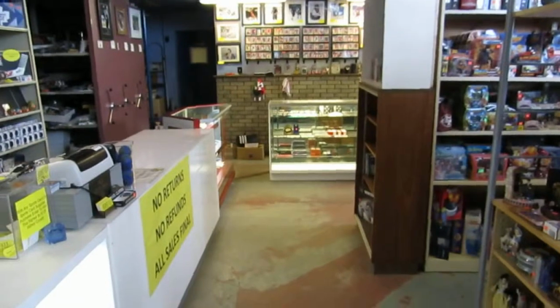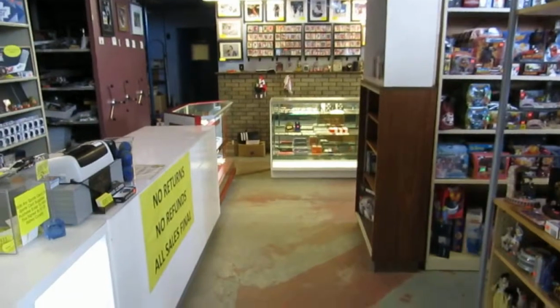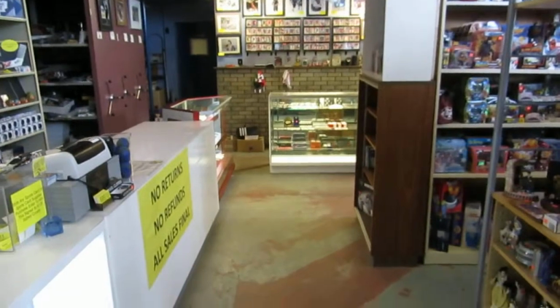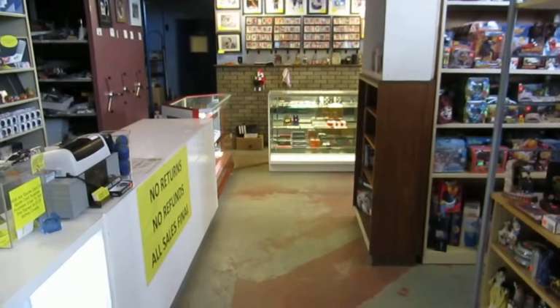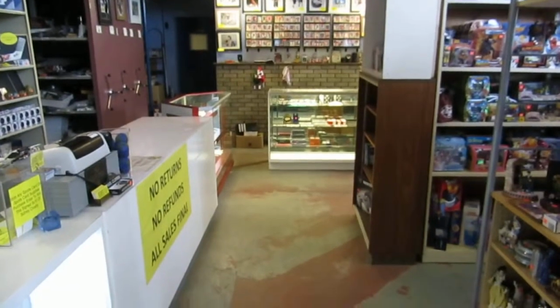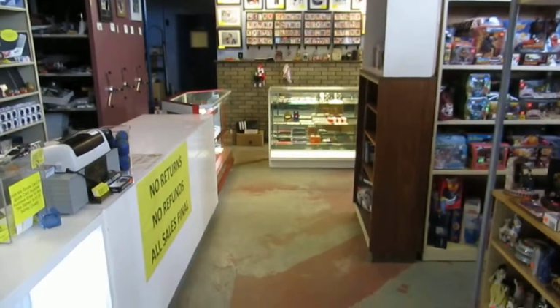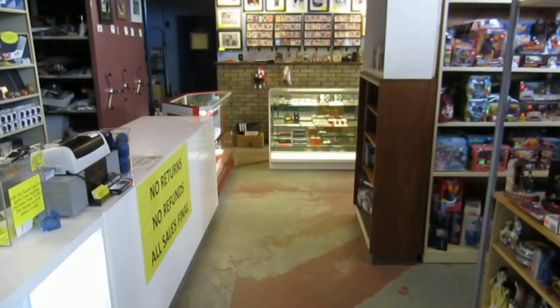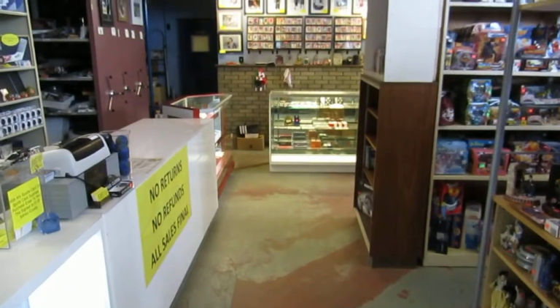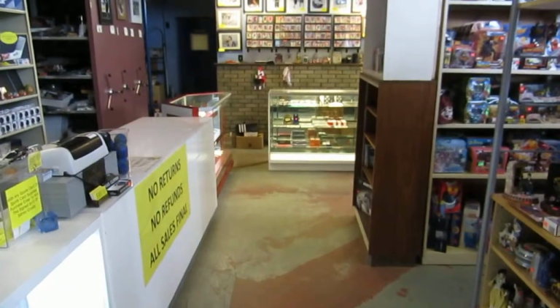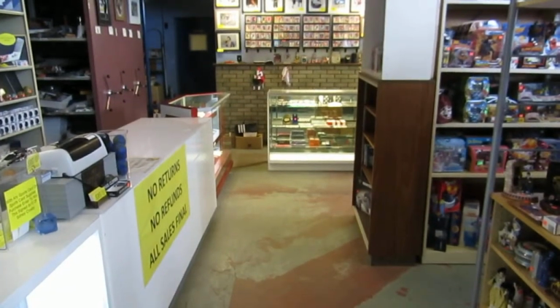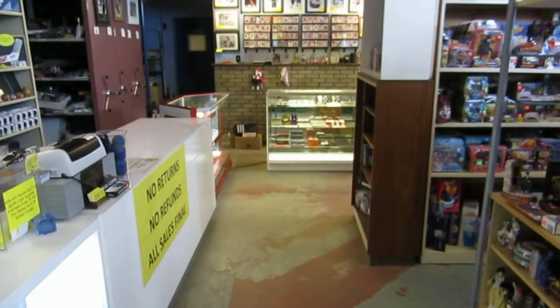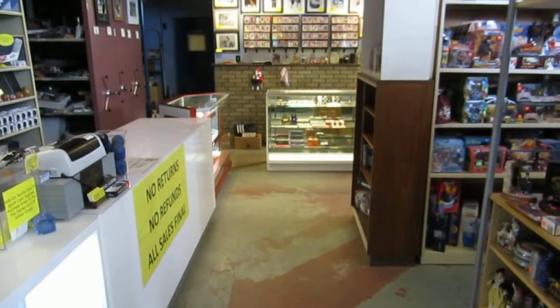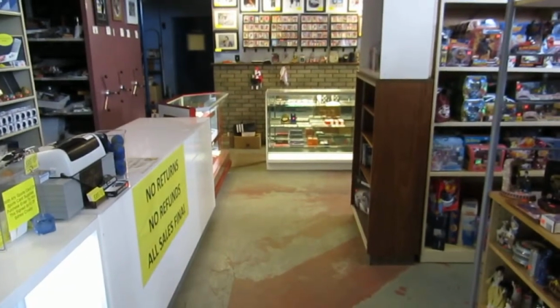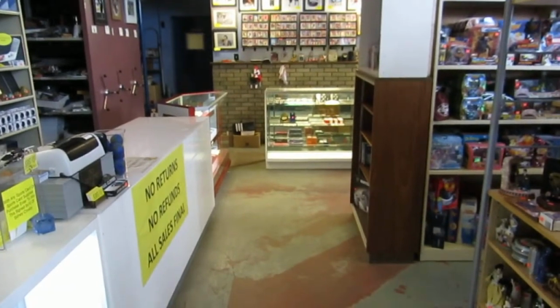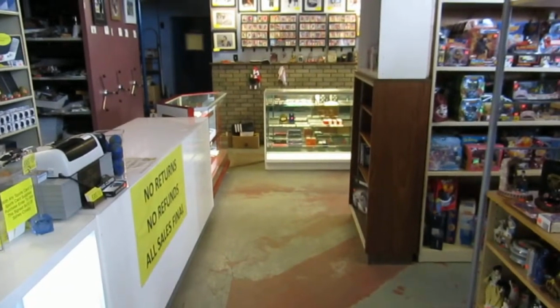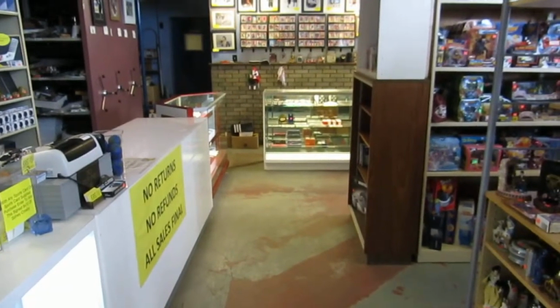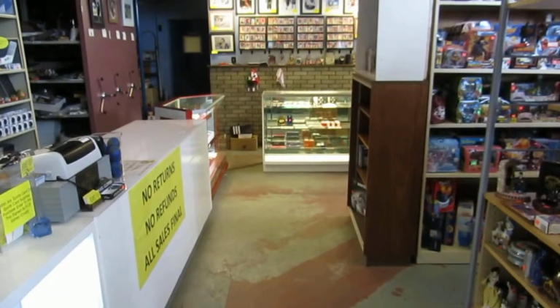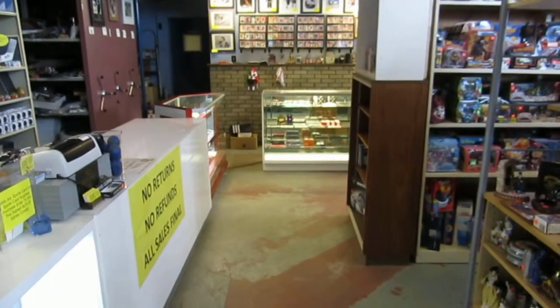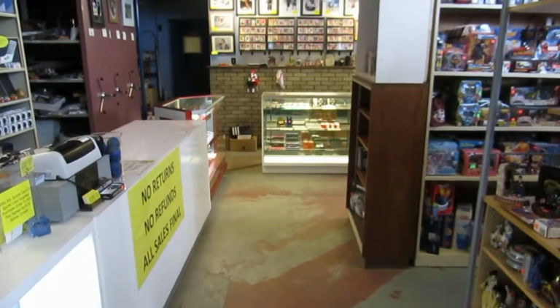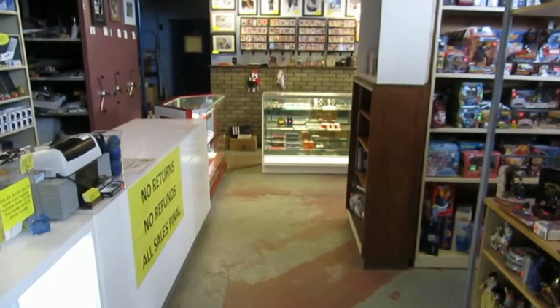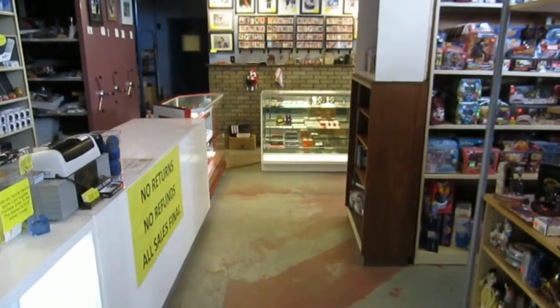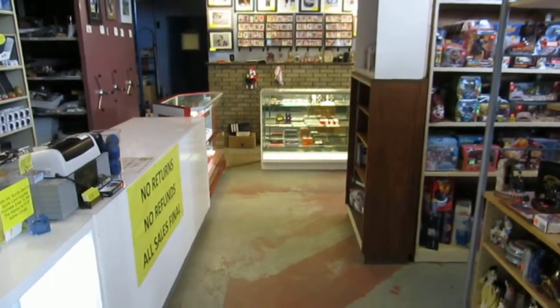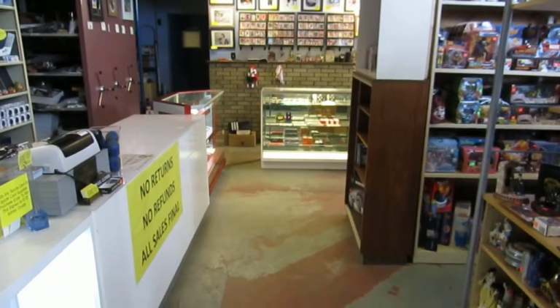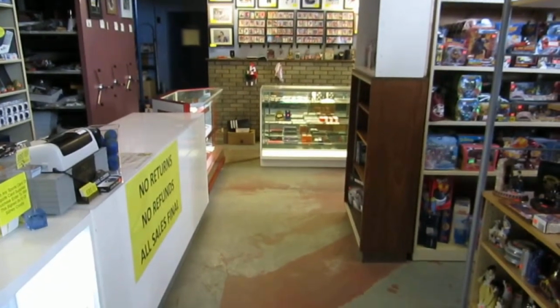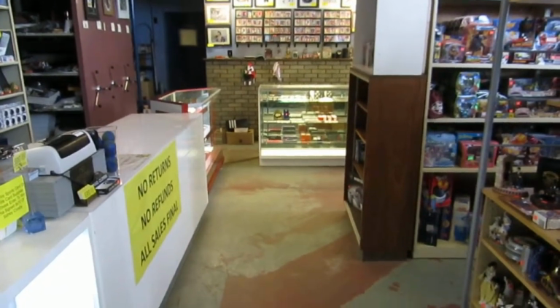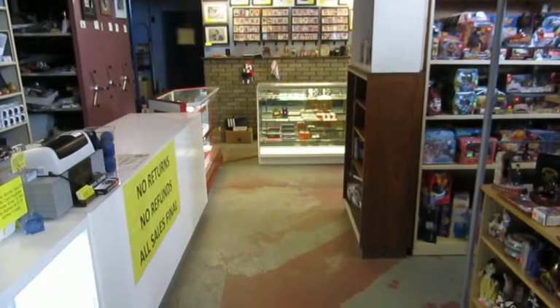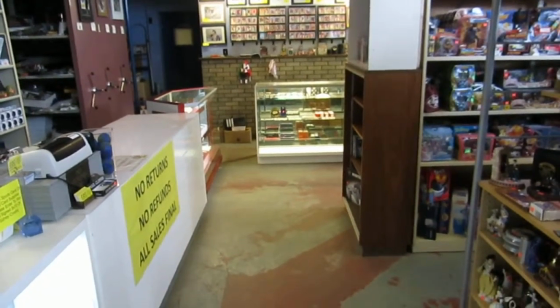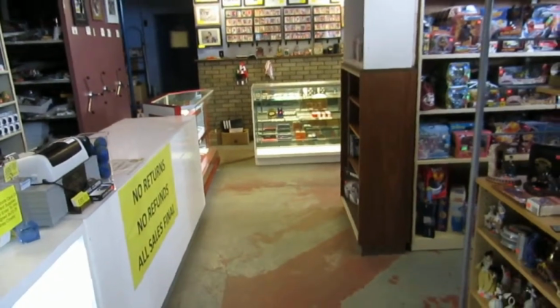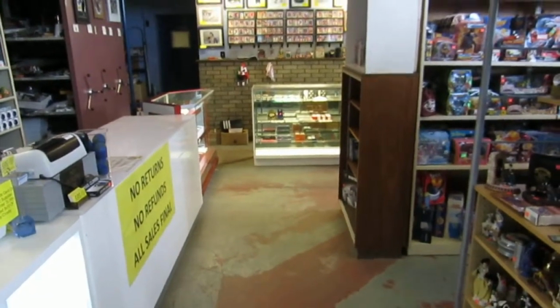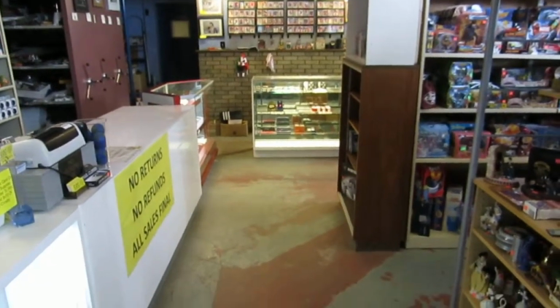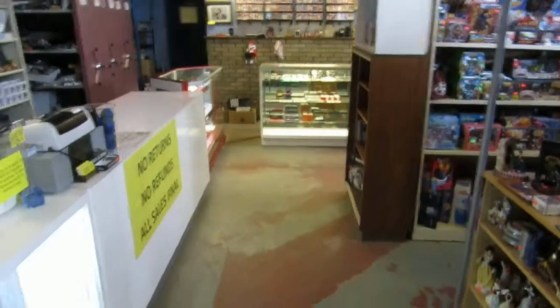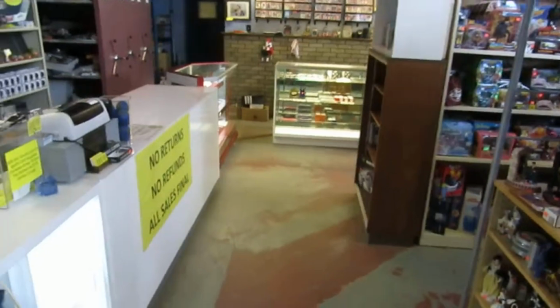Welcome to Crap to Cash Consignment, where we turn your crap into cash.